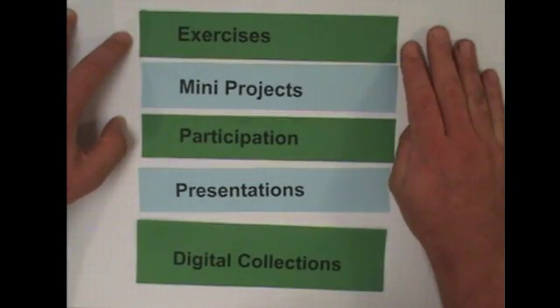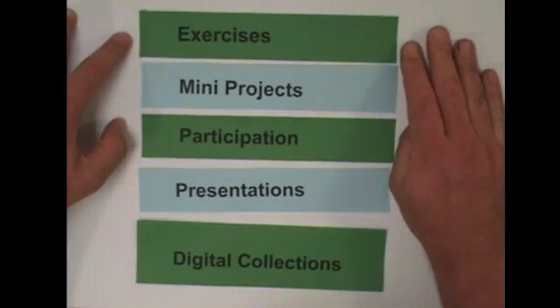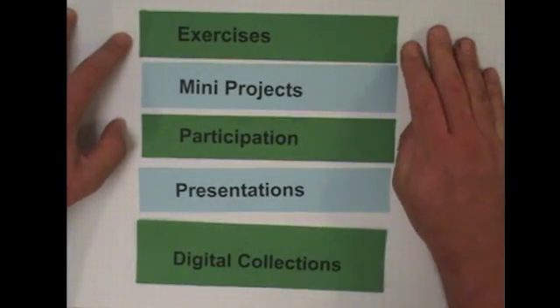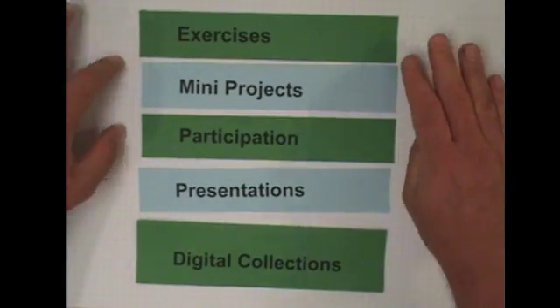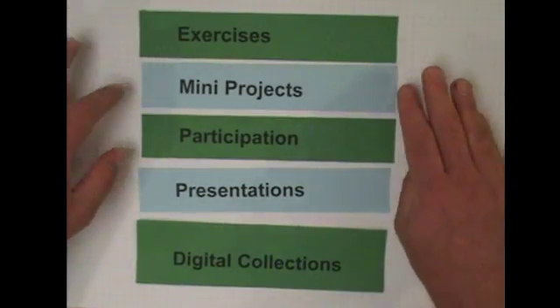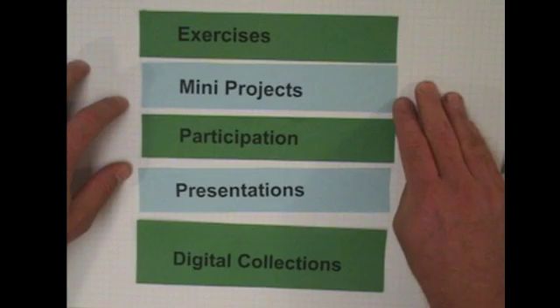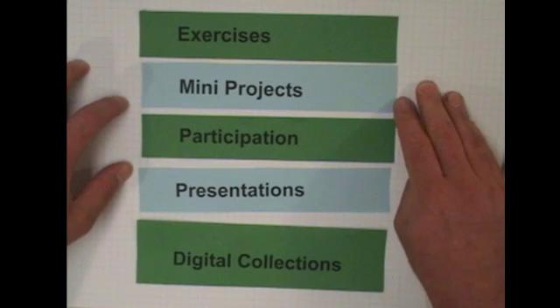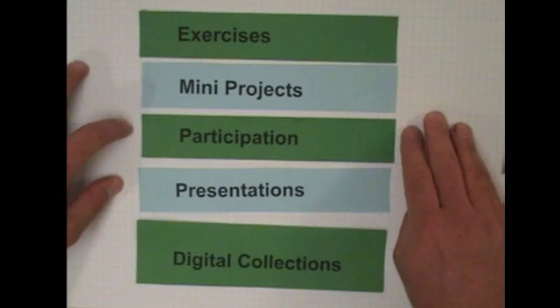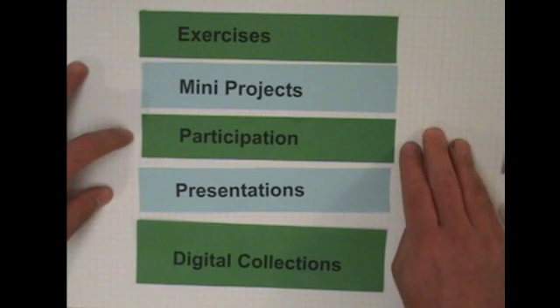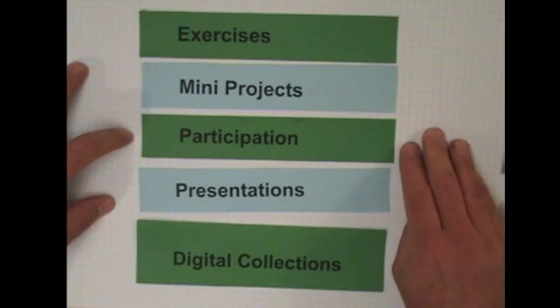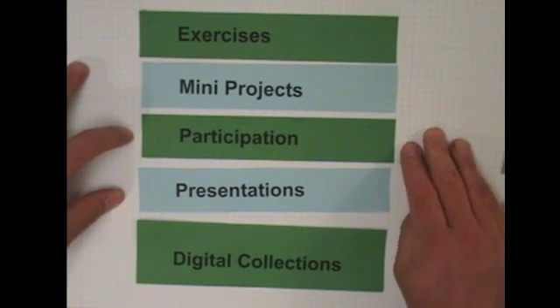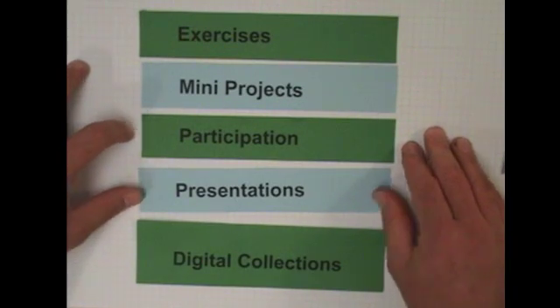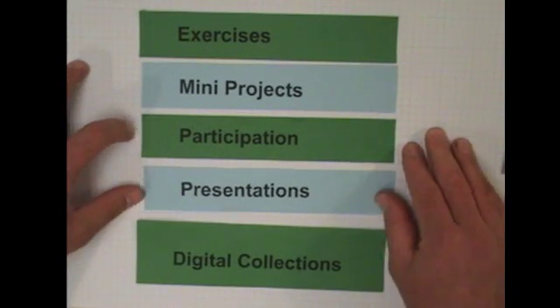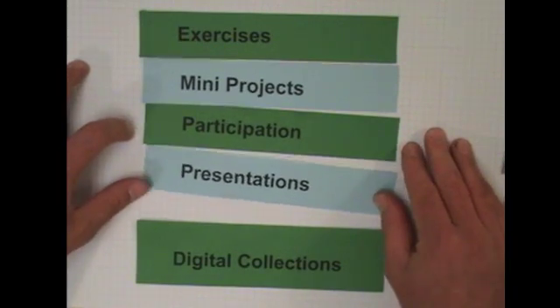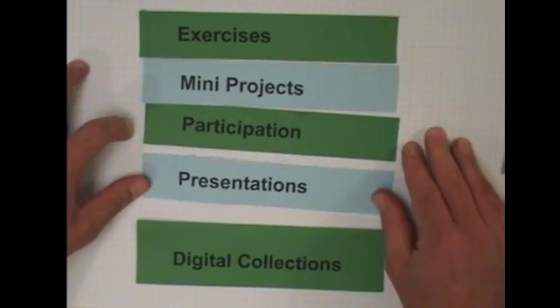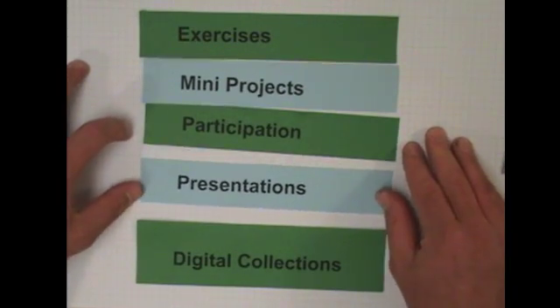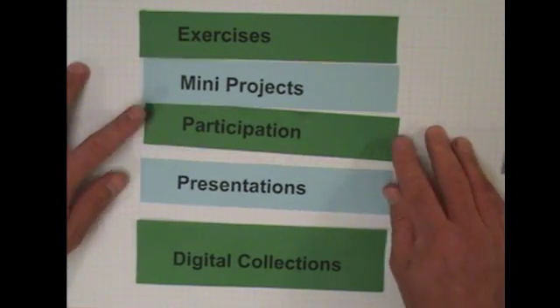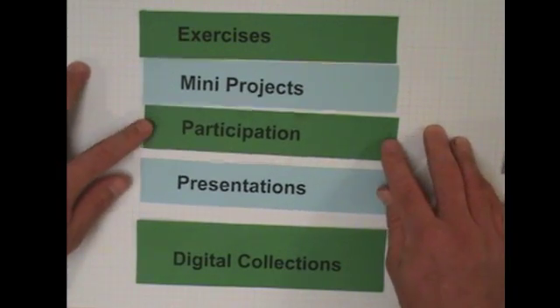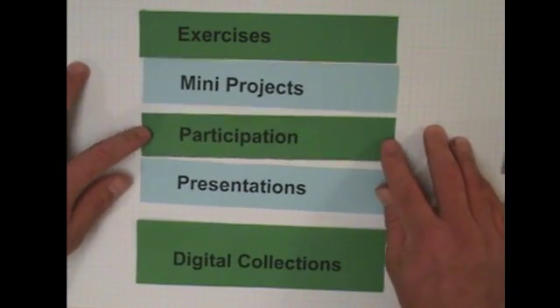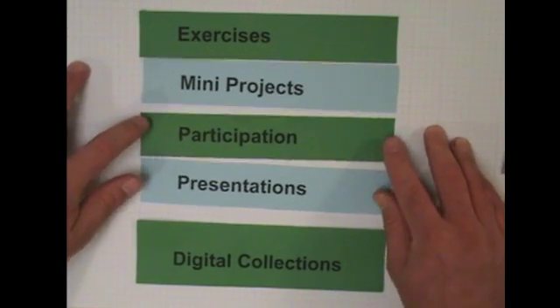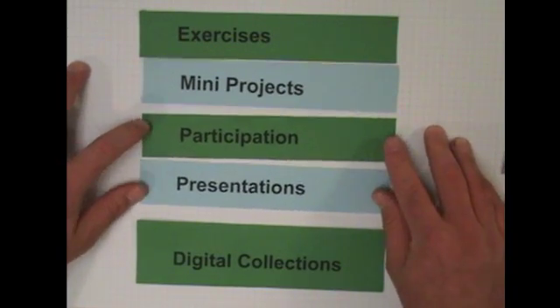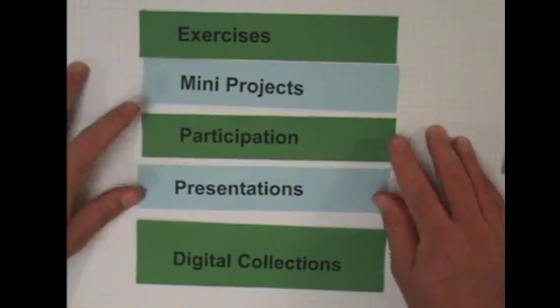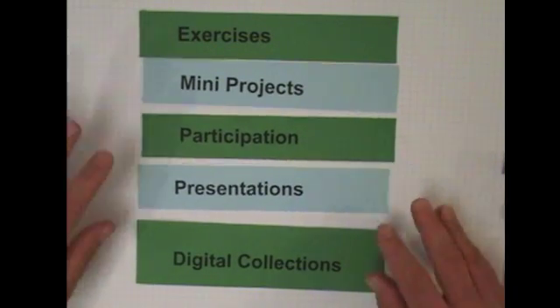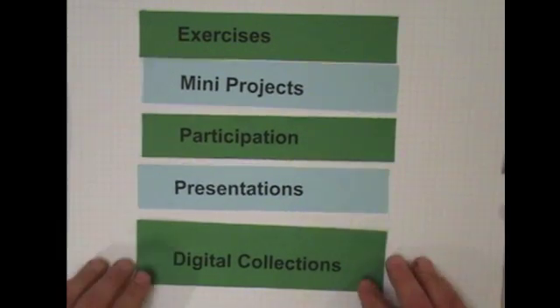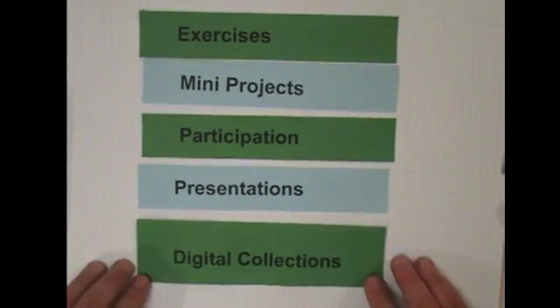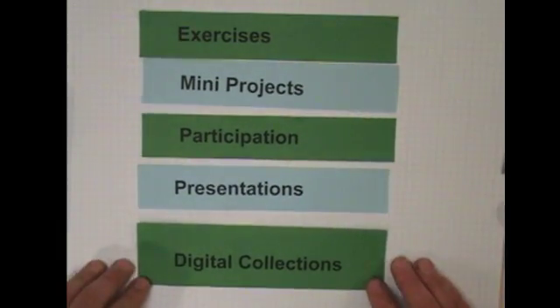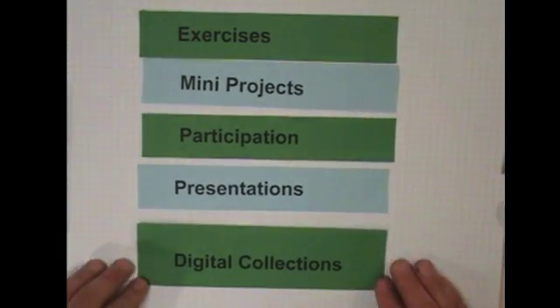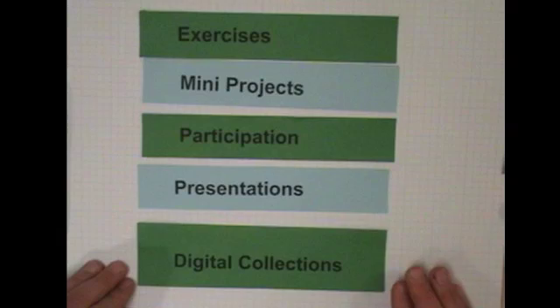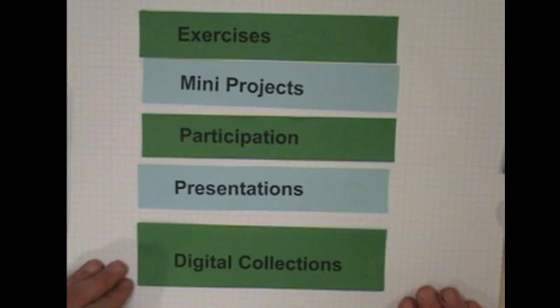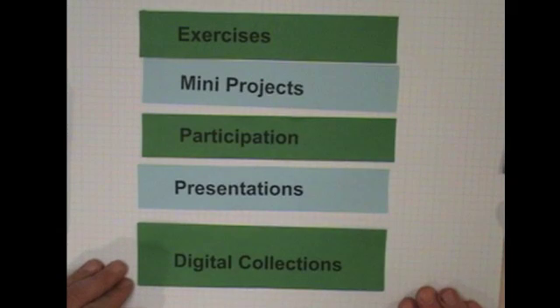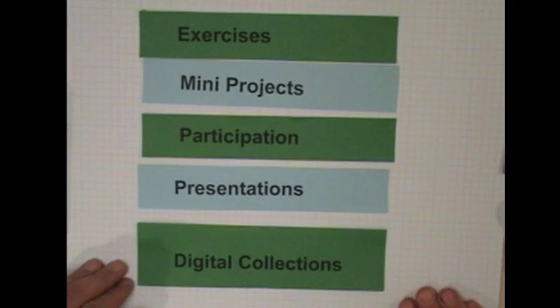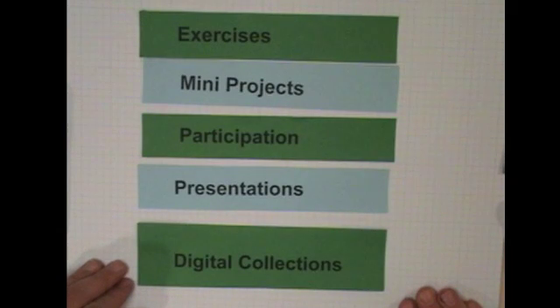So those are the structures: forecasting exercises, mini-projects, a participation piece, presentations, and digital collections in the class.